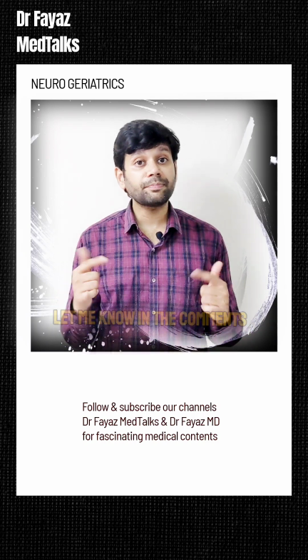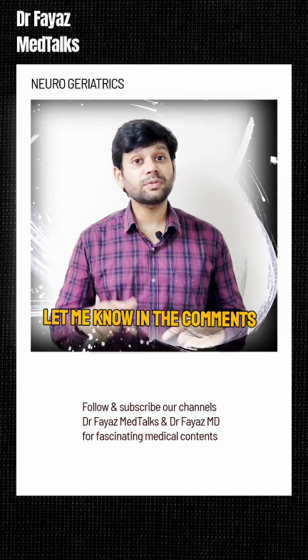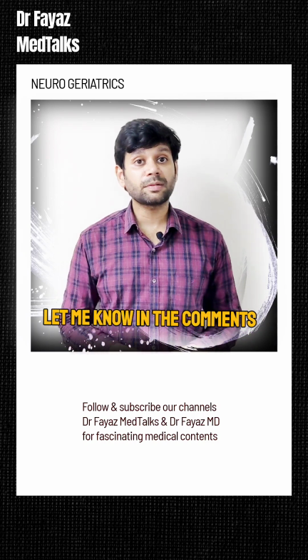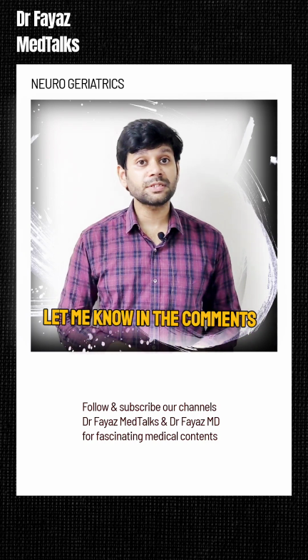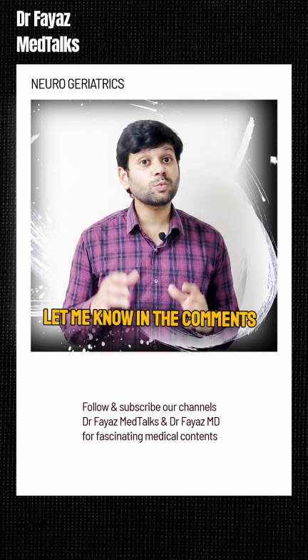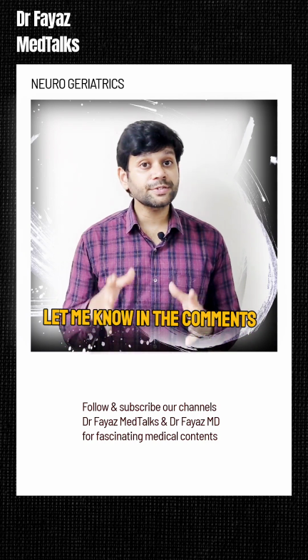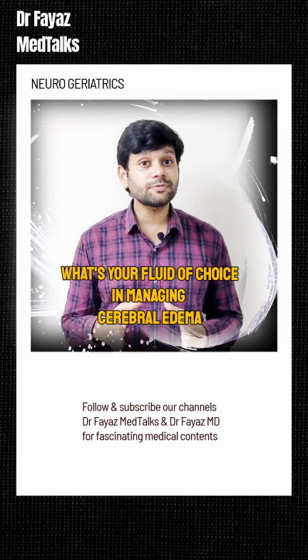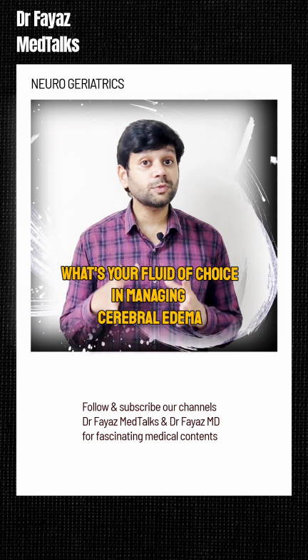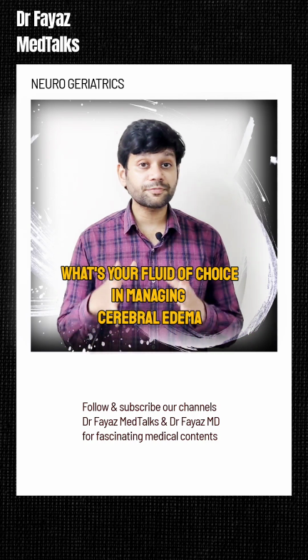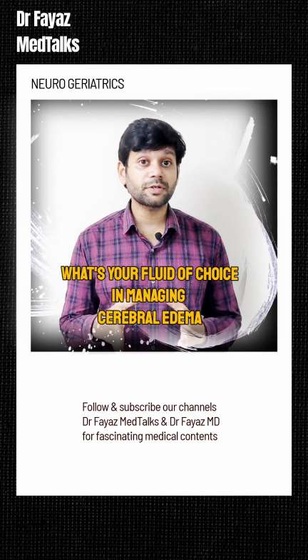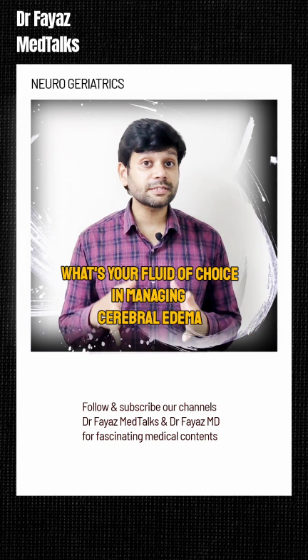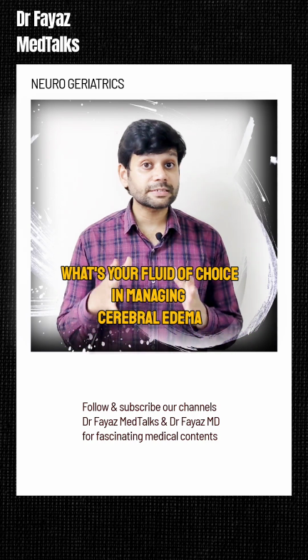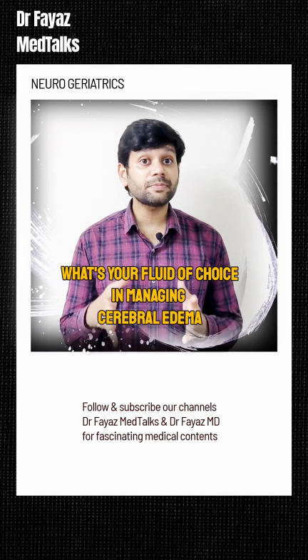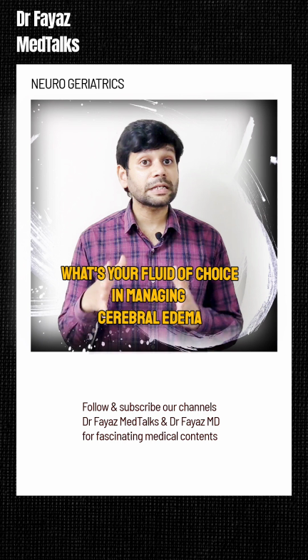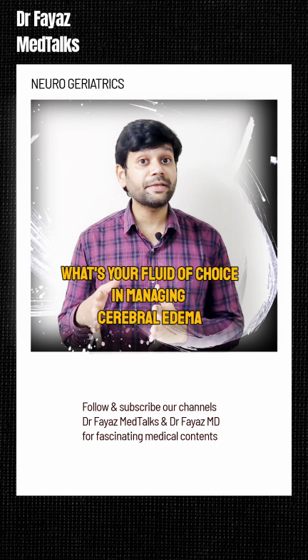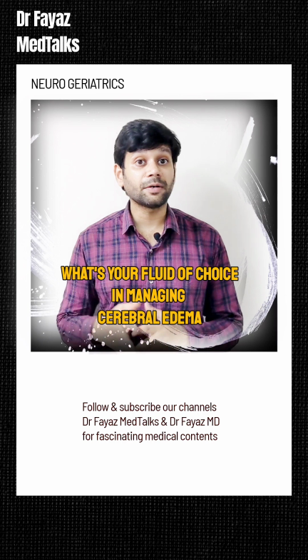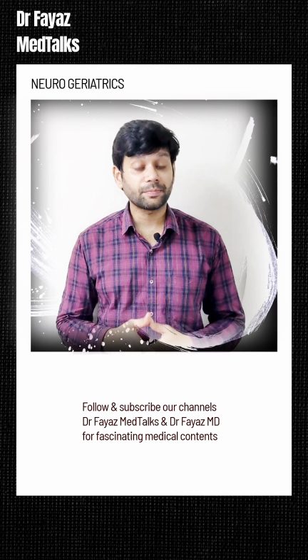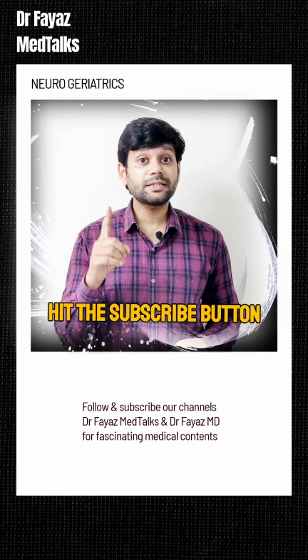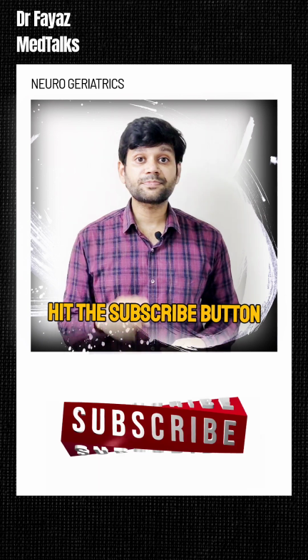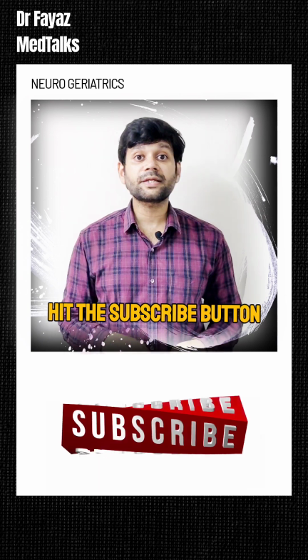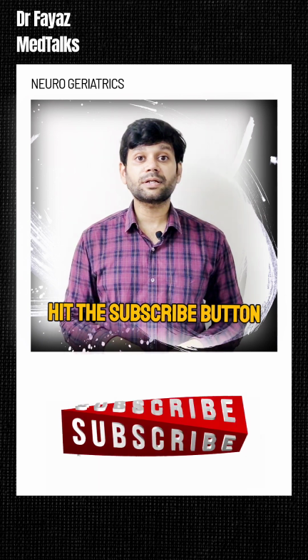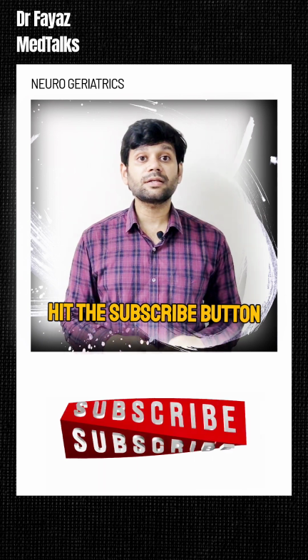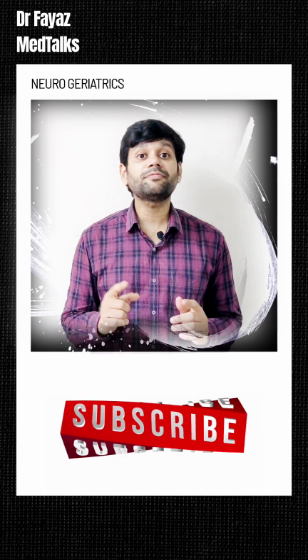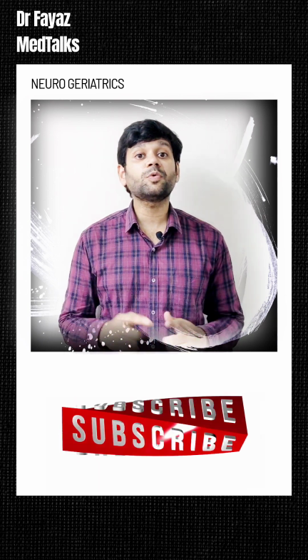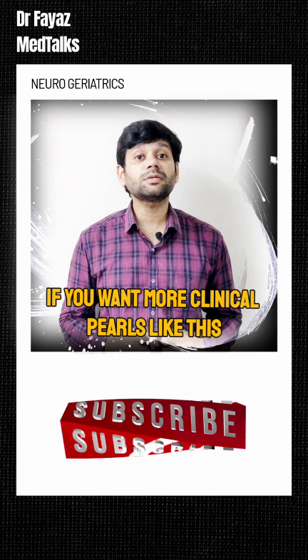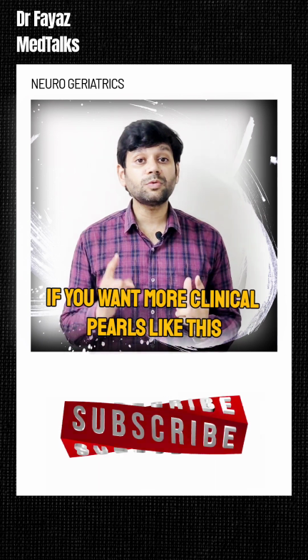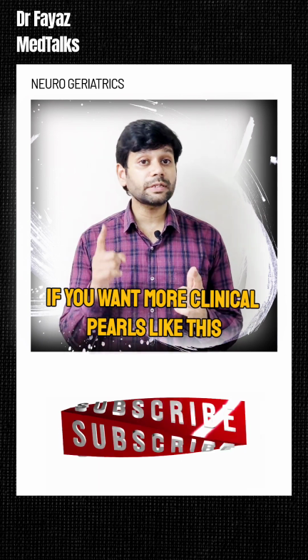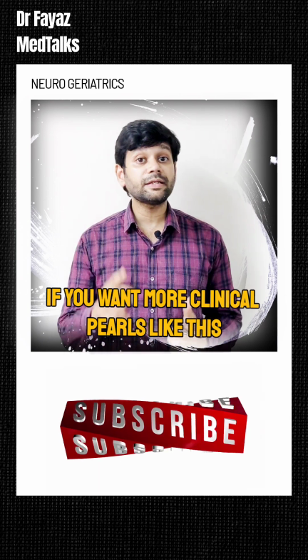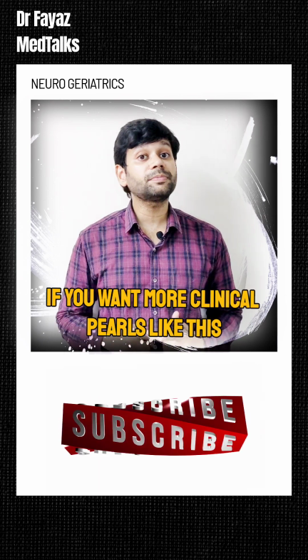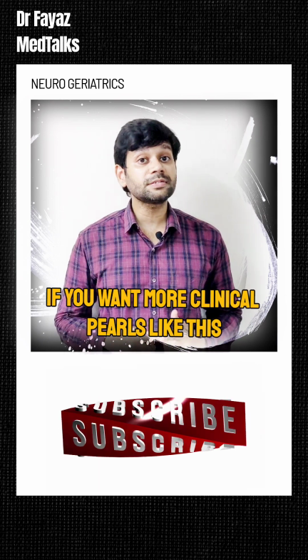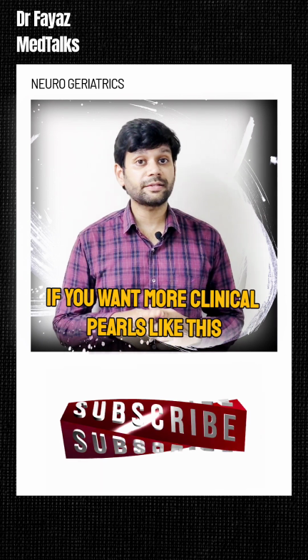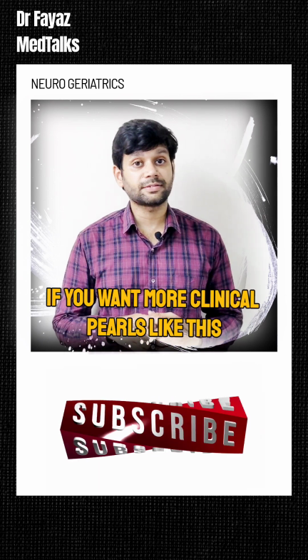Let me know in the comments what's your fluid of choice in cerebral edema. Hit the subscribe button if you want more clinical pearls like this.